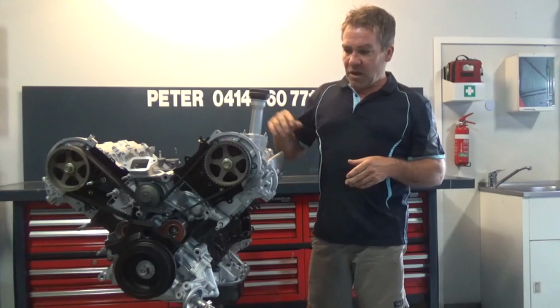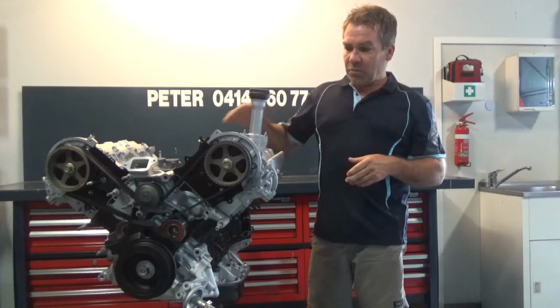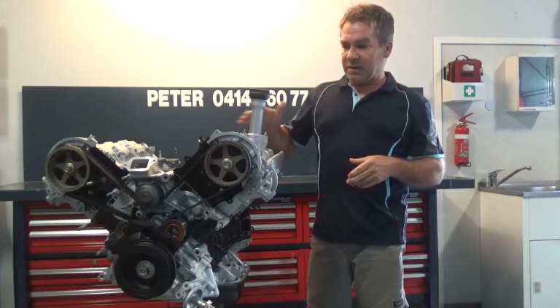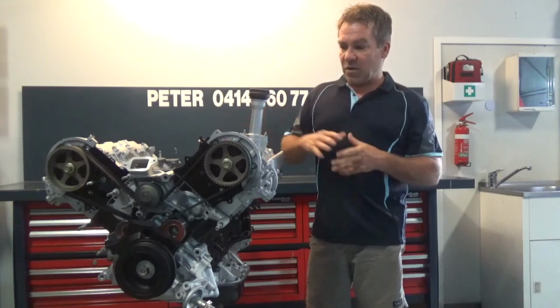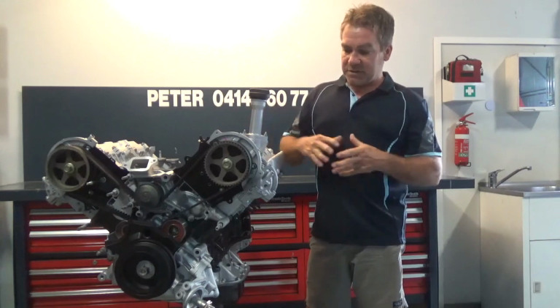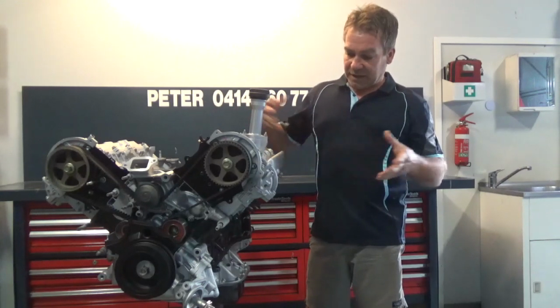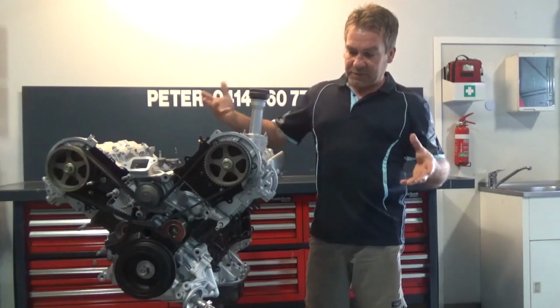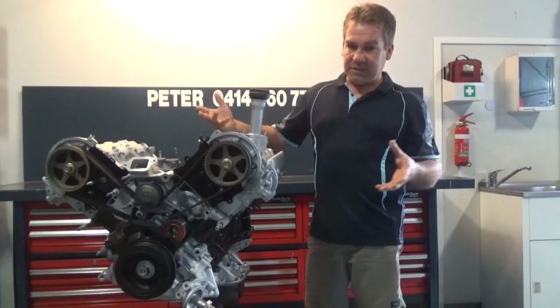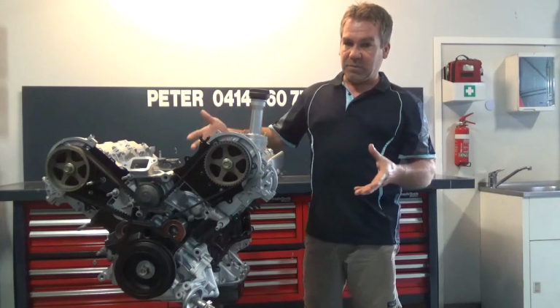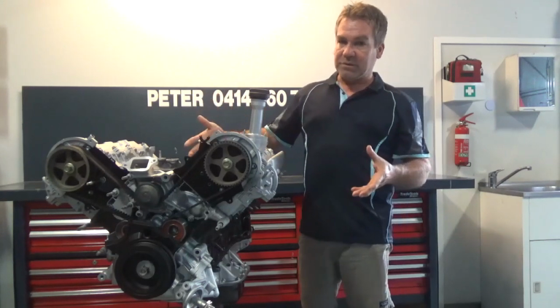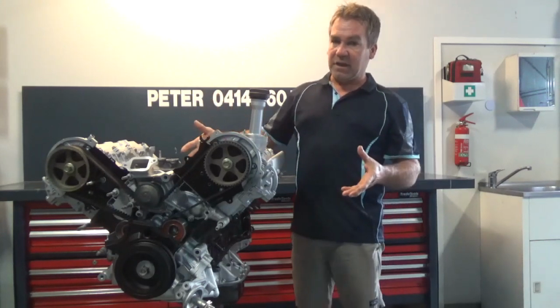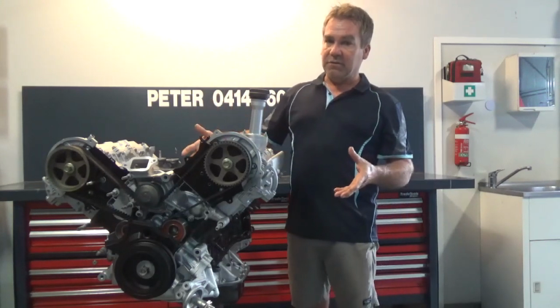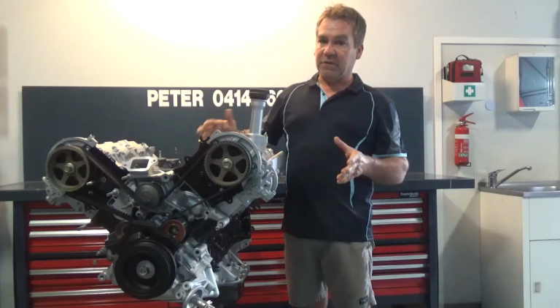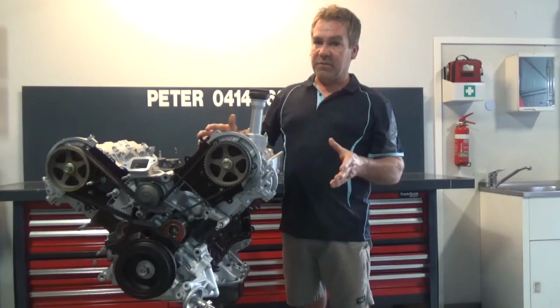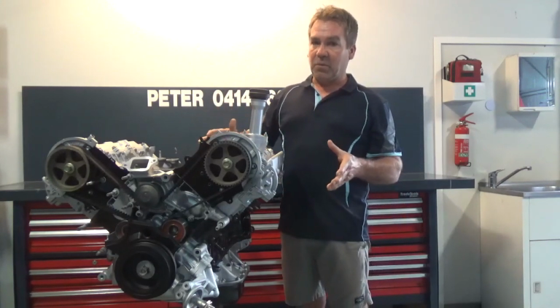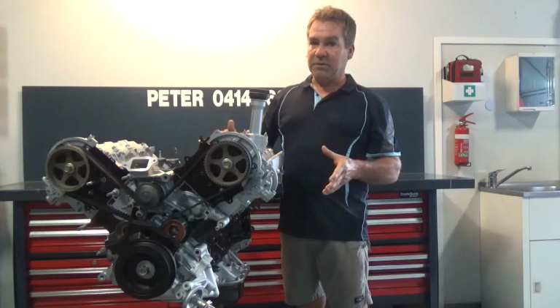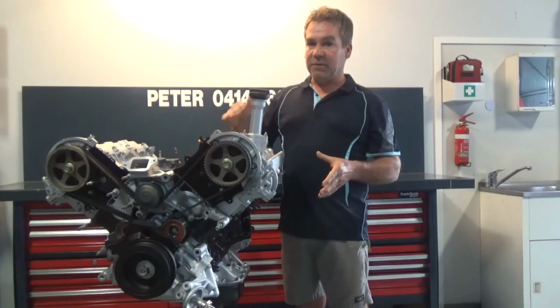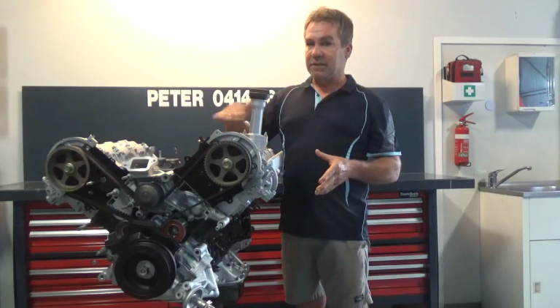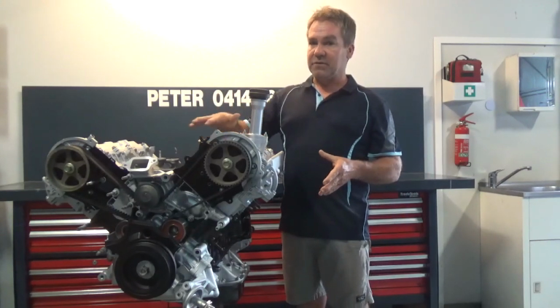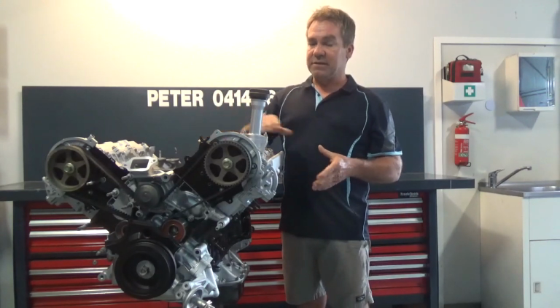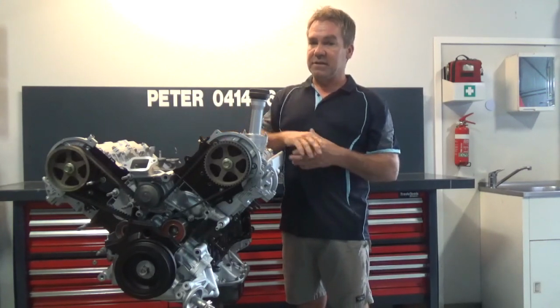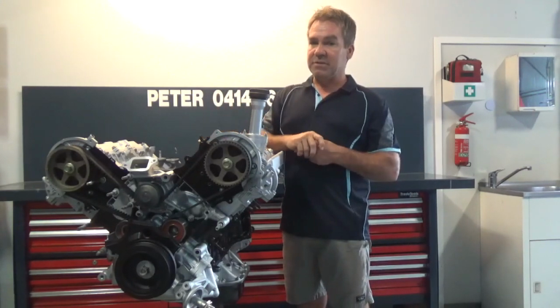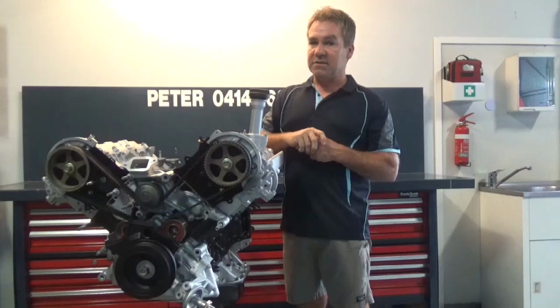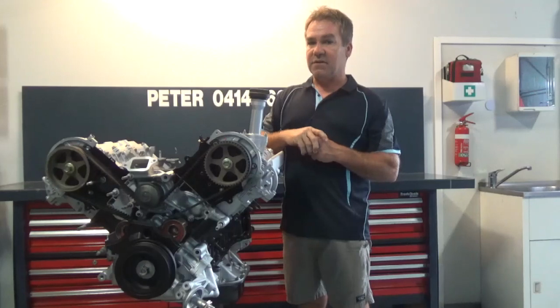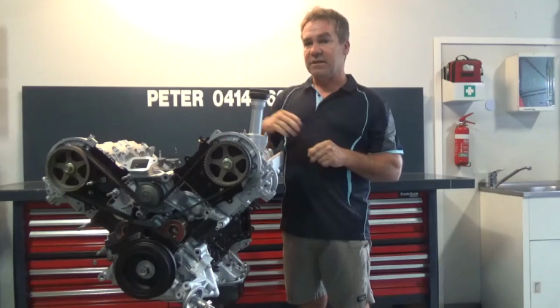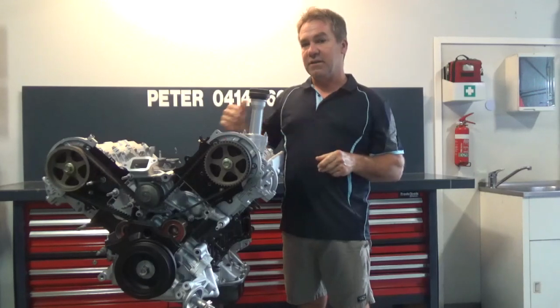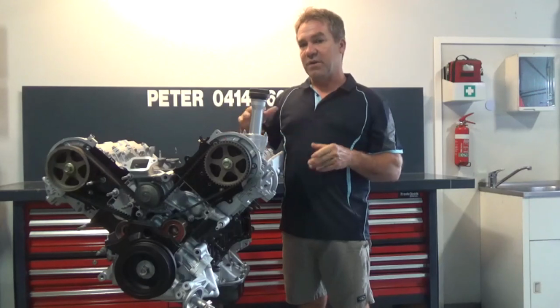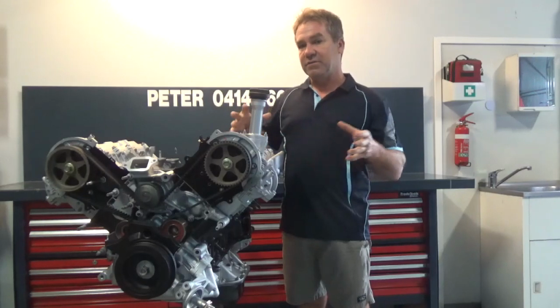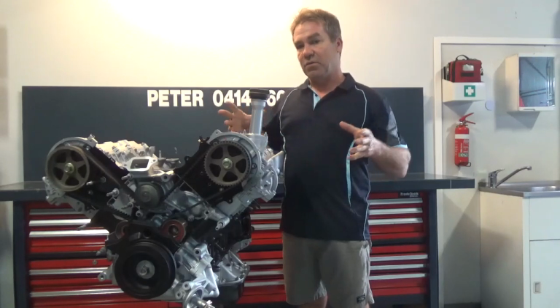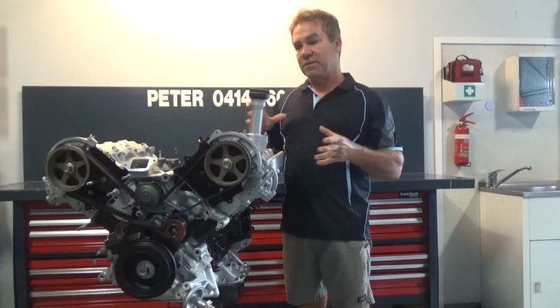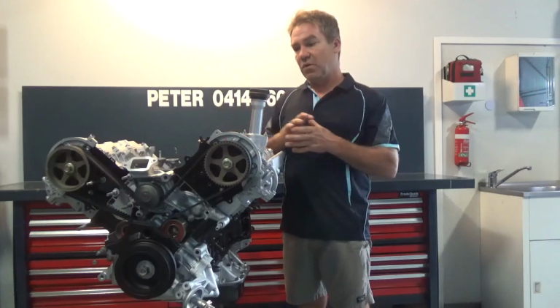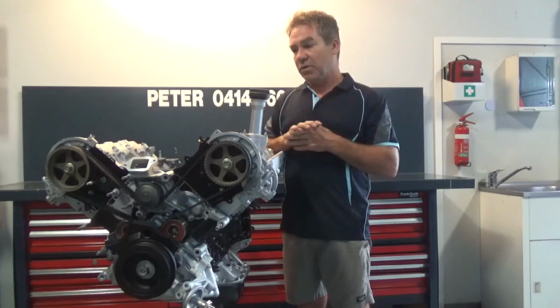With these, everything is bored, decked, honed — very important. Everything done on a CNC machine as far as that goes: cranks, rods, the whole works.